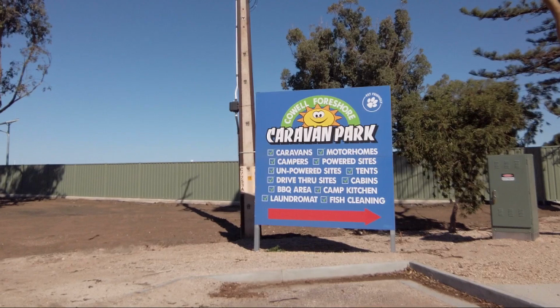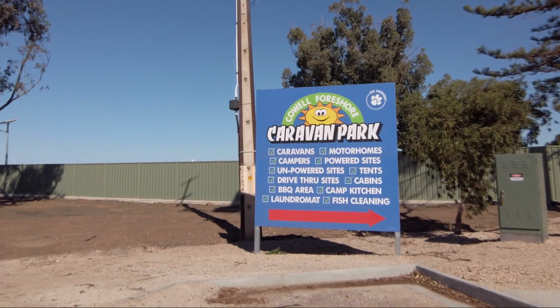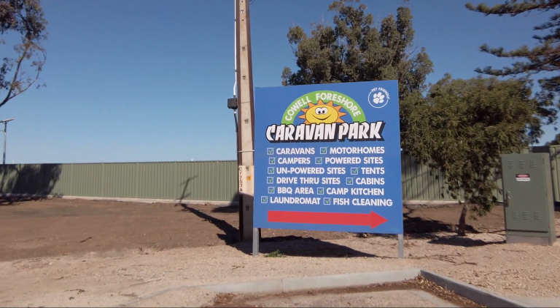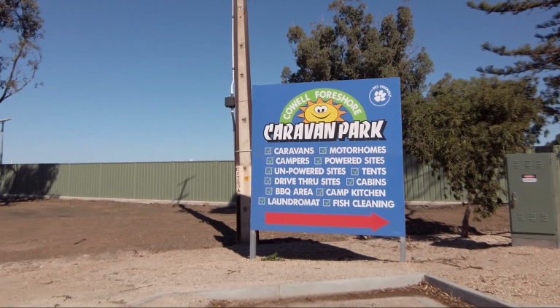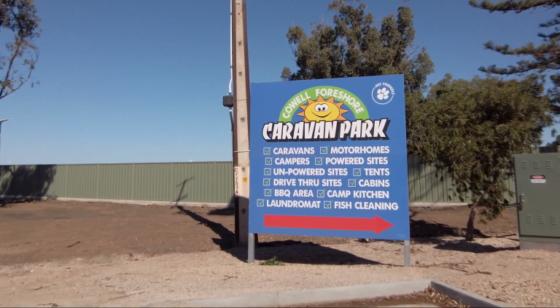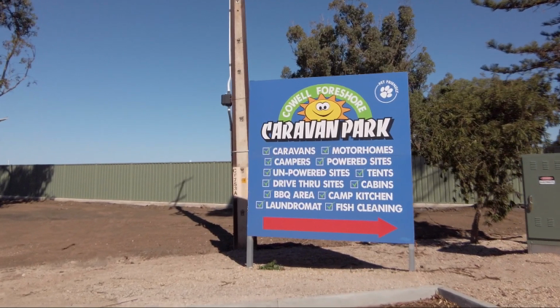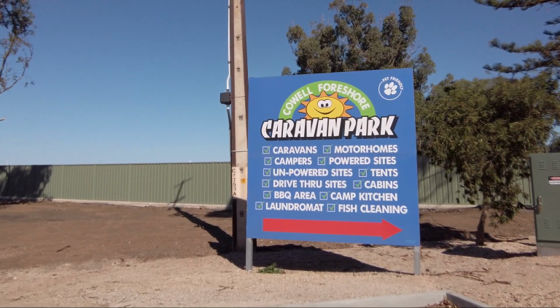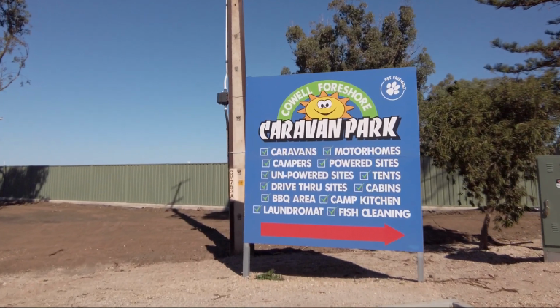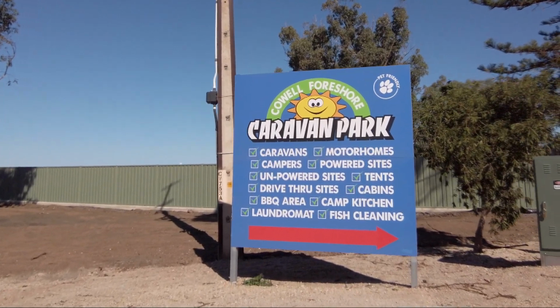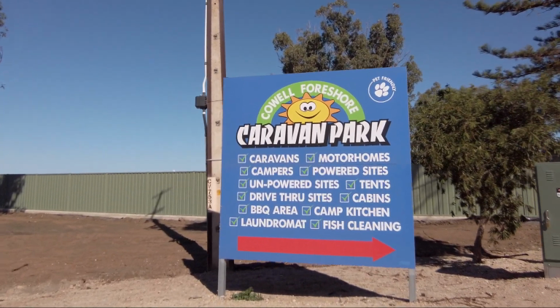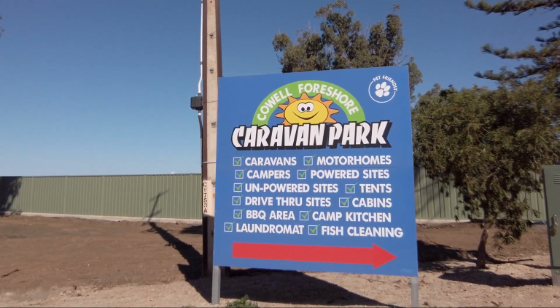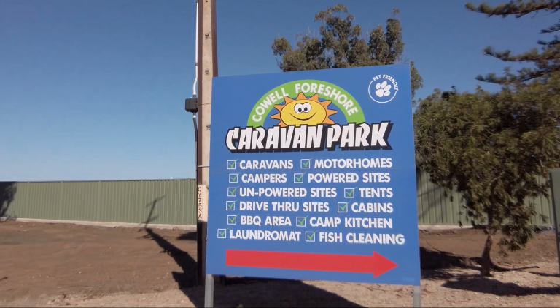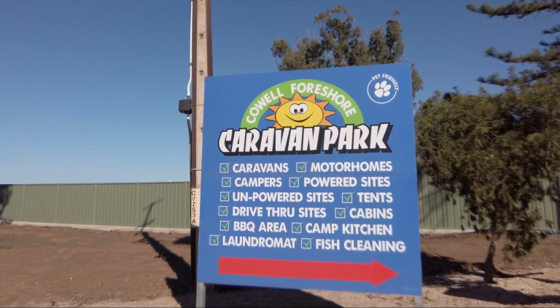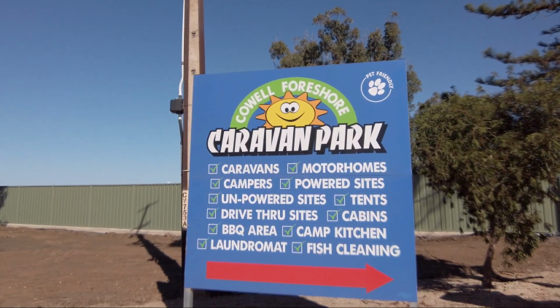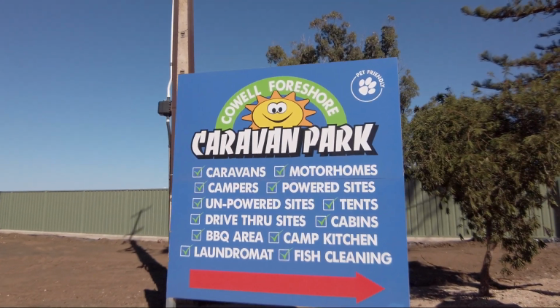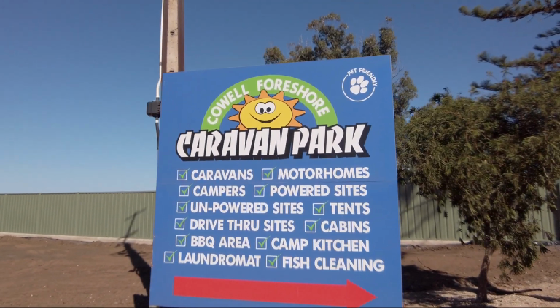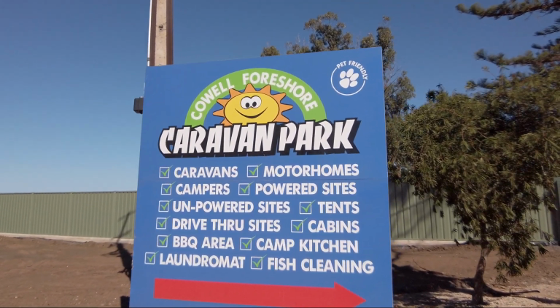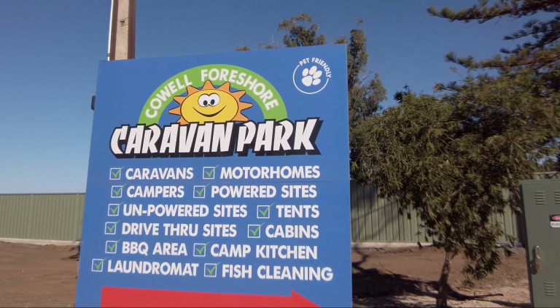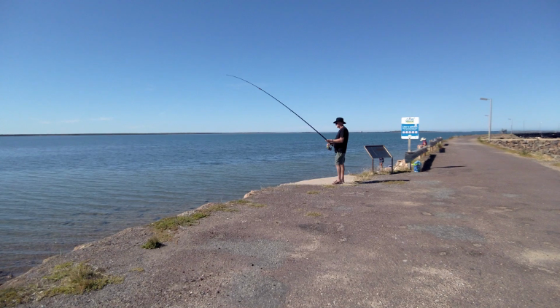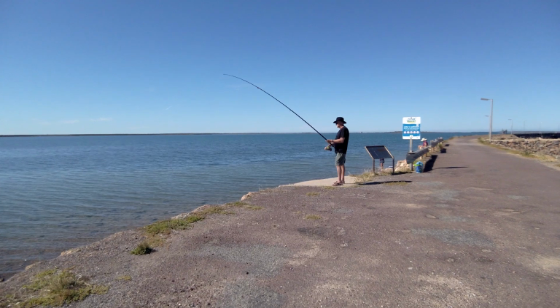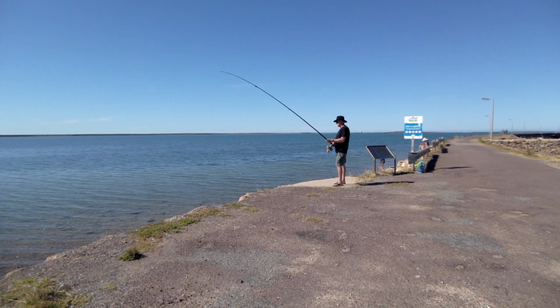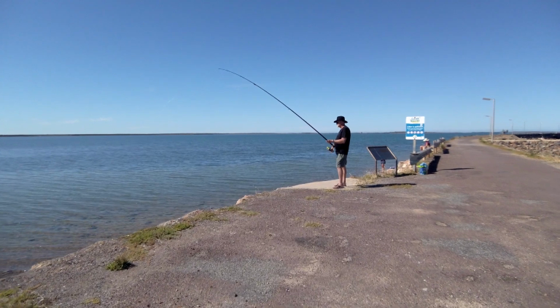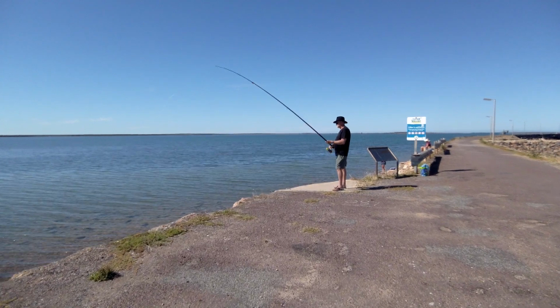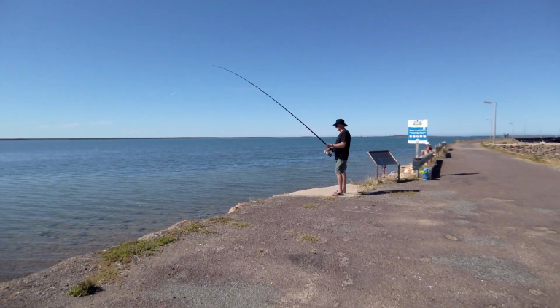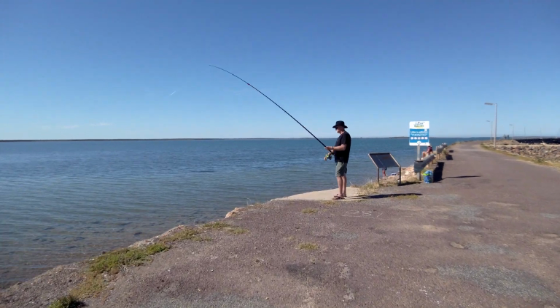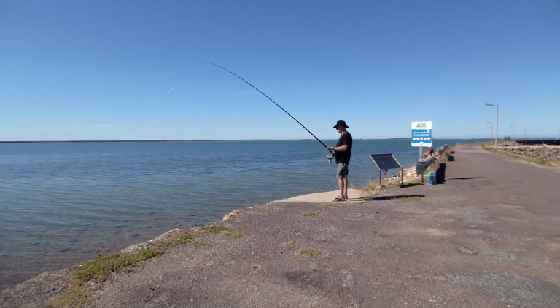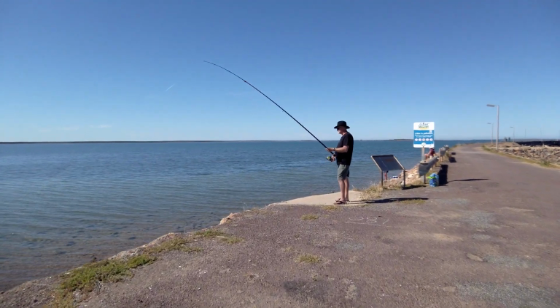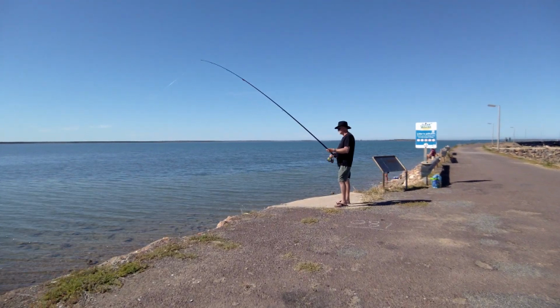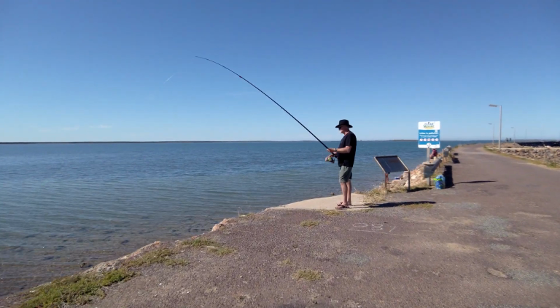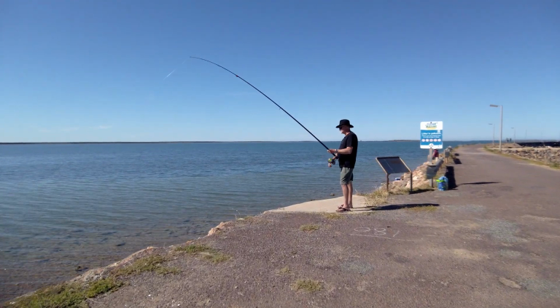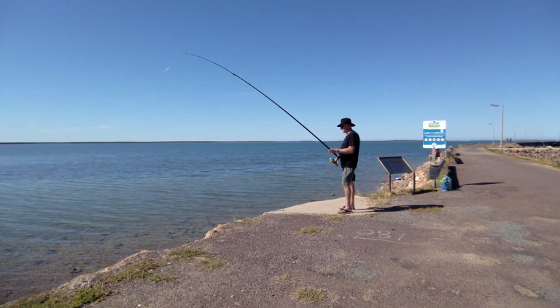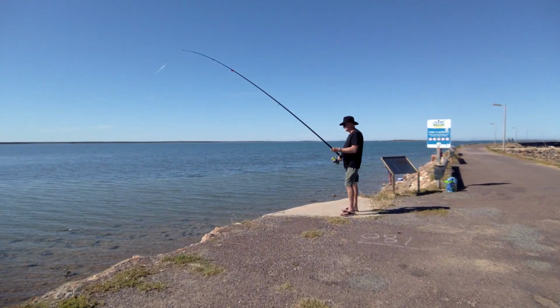This is the caravan park we're staying at in Cowan. Here we have a fisherman up here — let's go and have a talk to him.